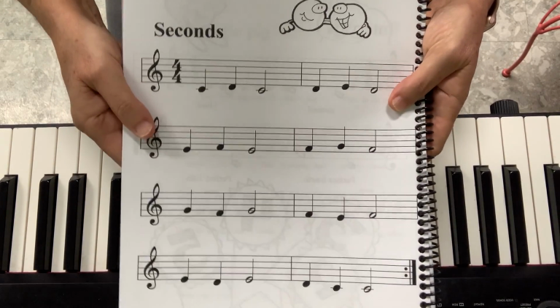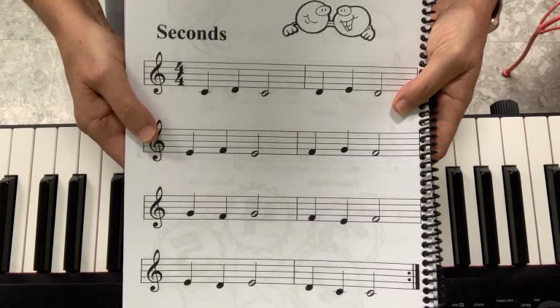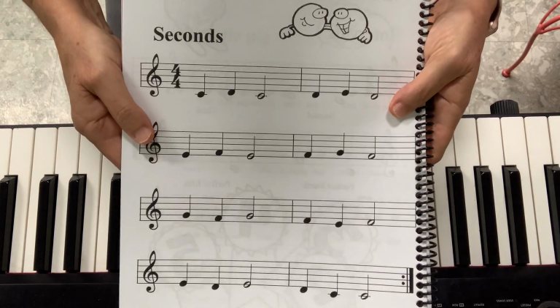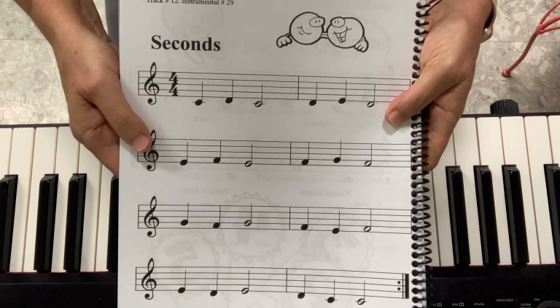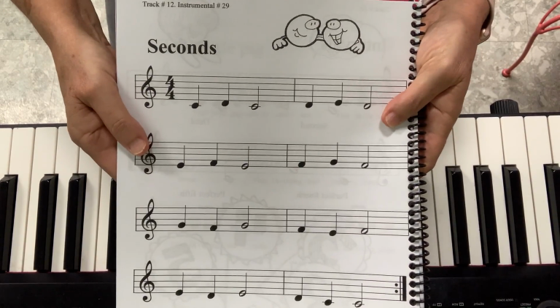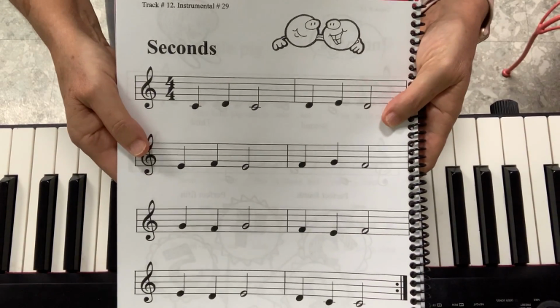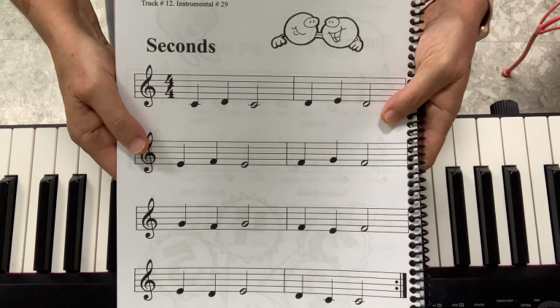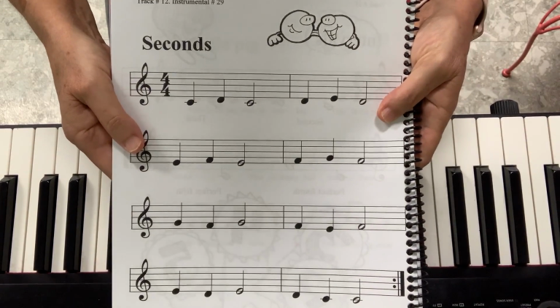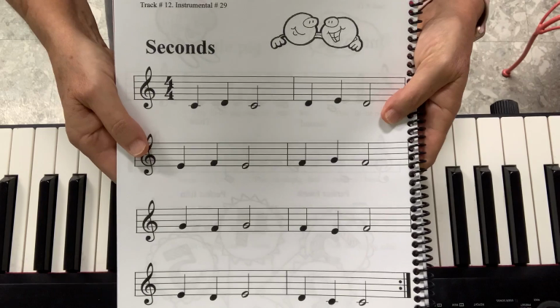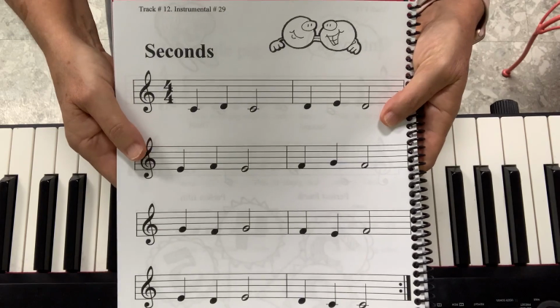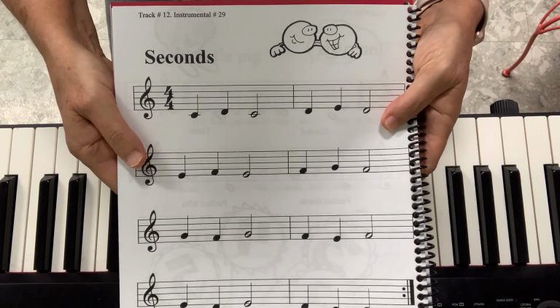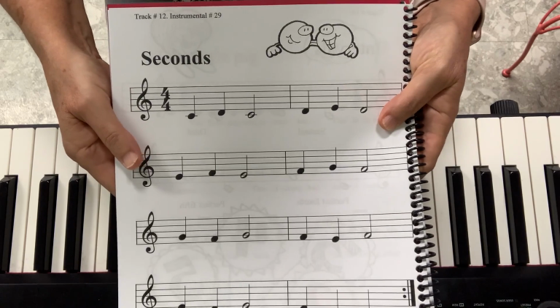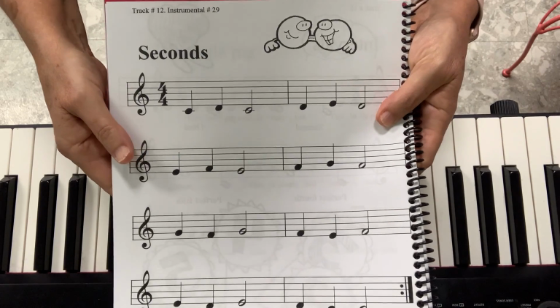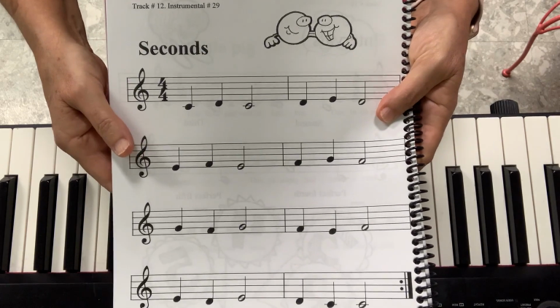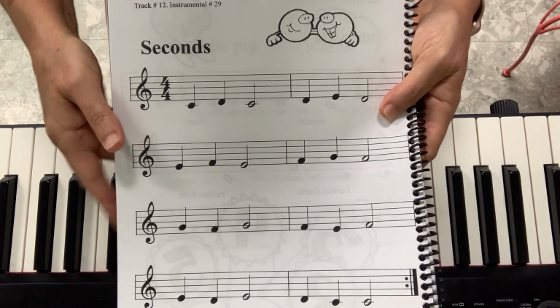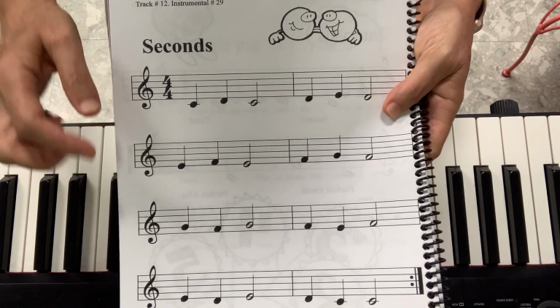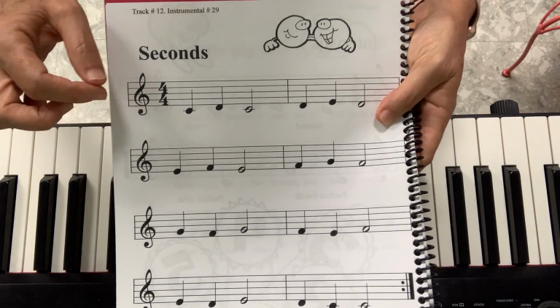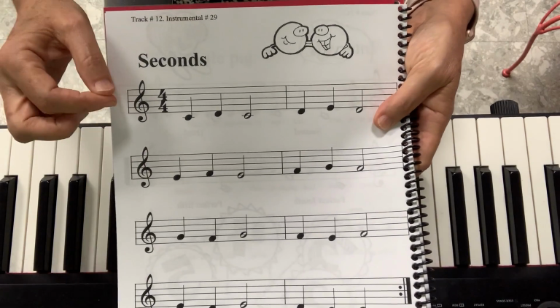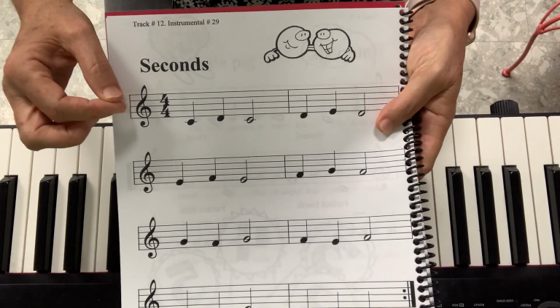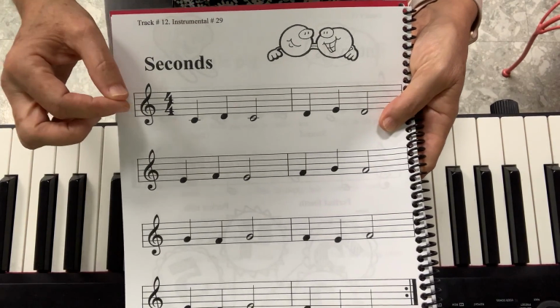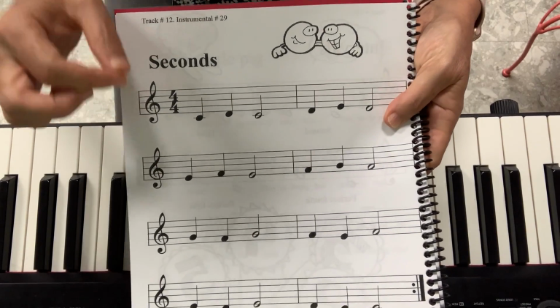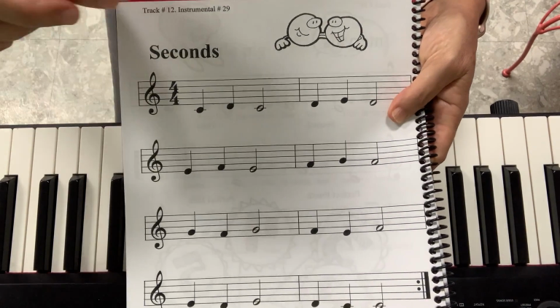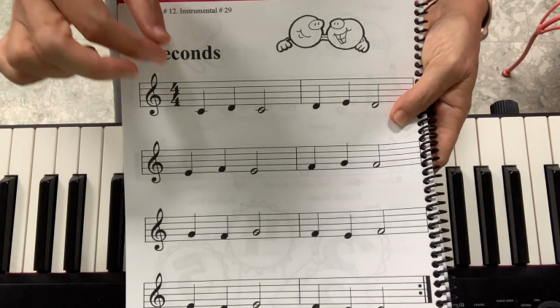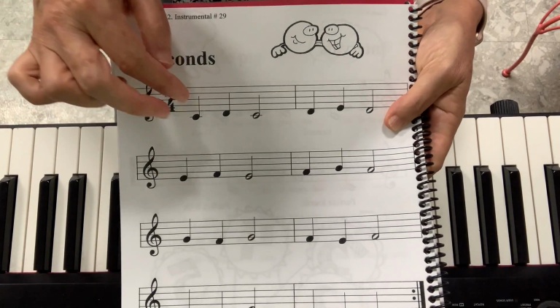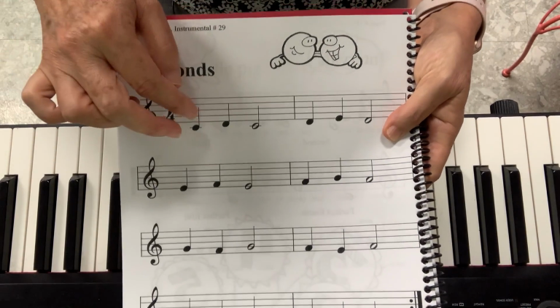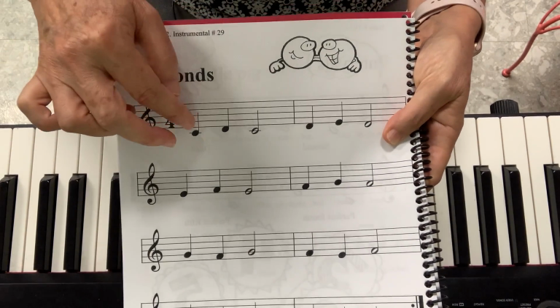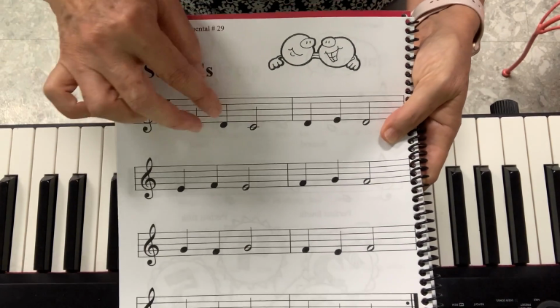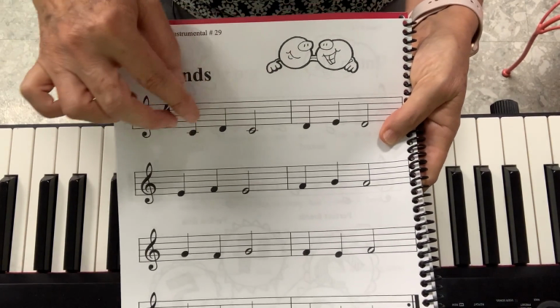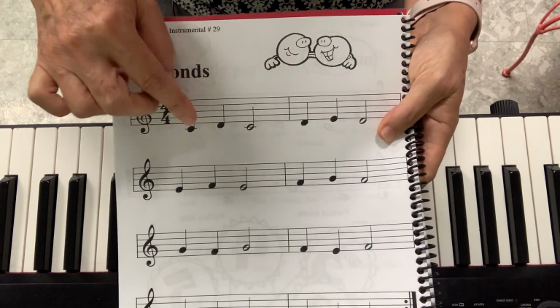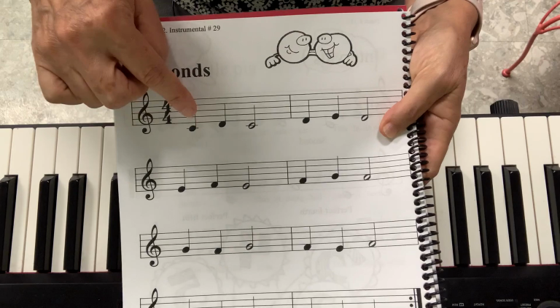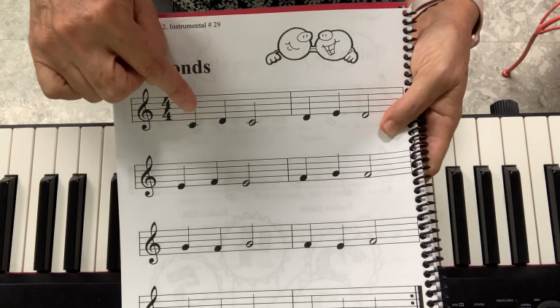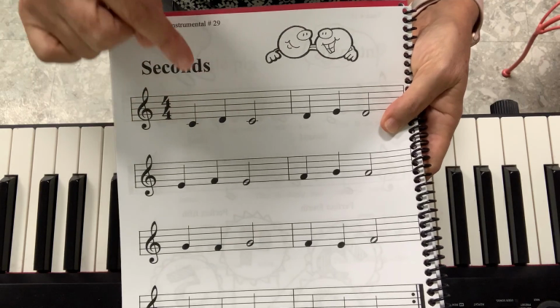This is not really a song. This is an exercise for your fingers. We will do seconds. Seconds are all the notes that are next to each other.